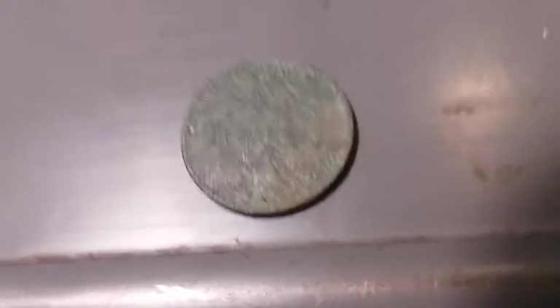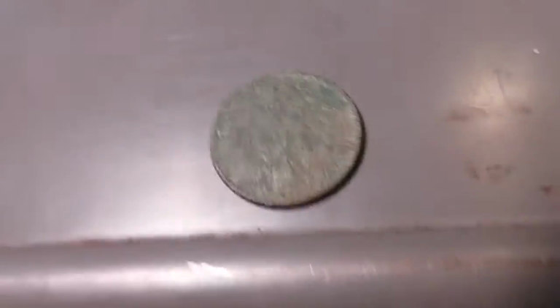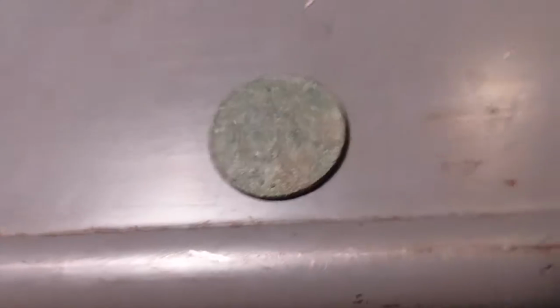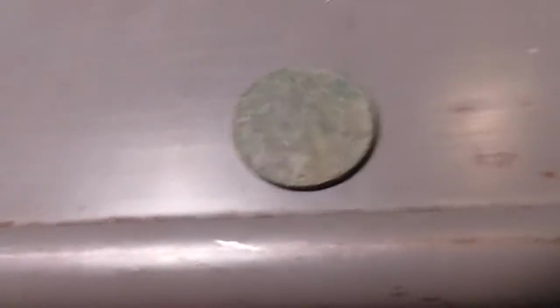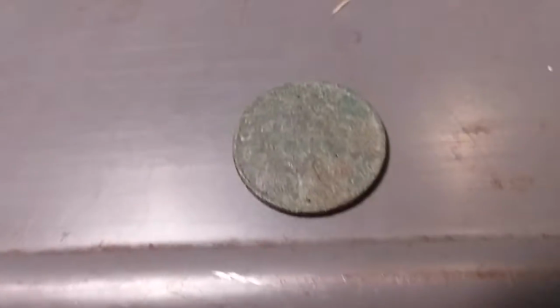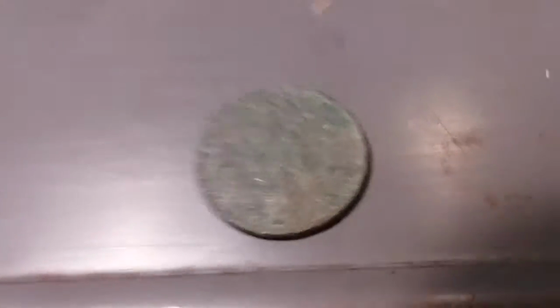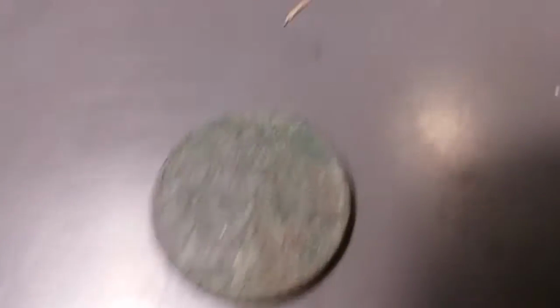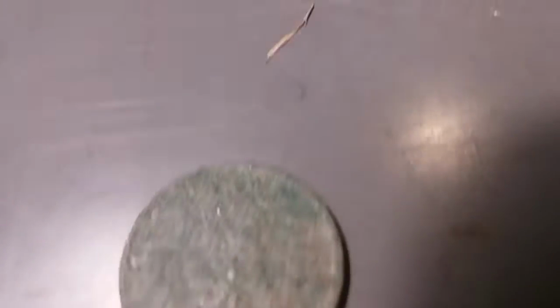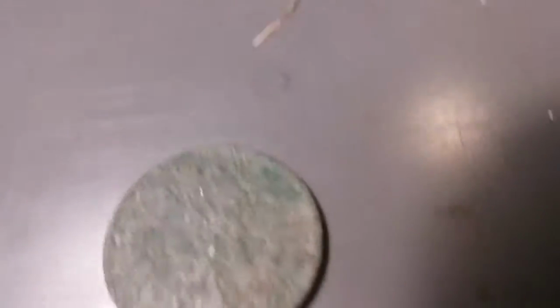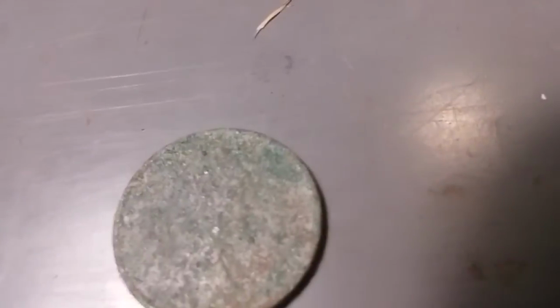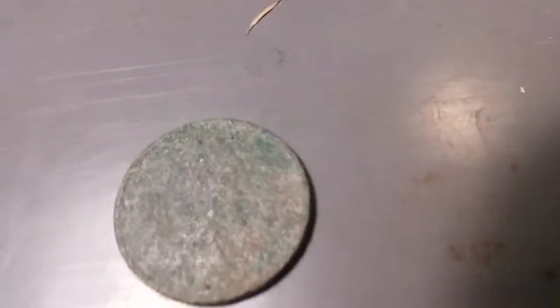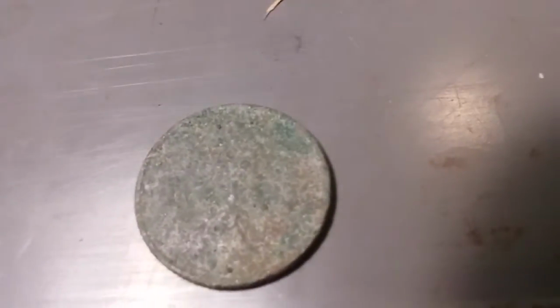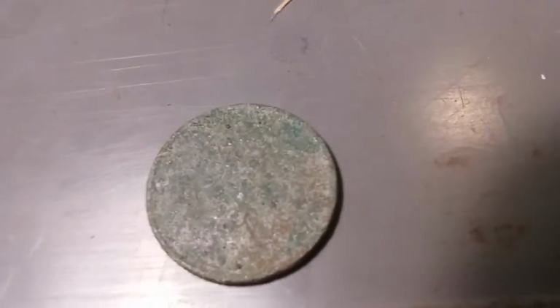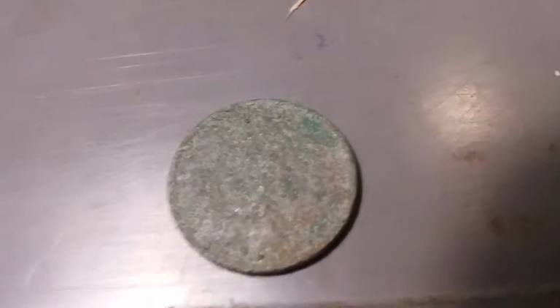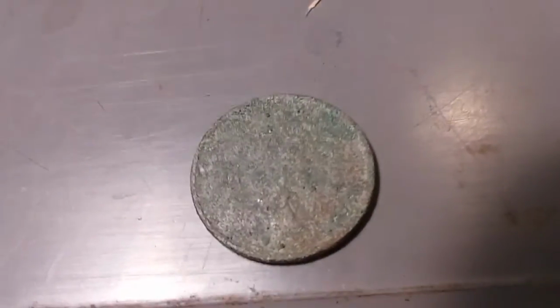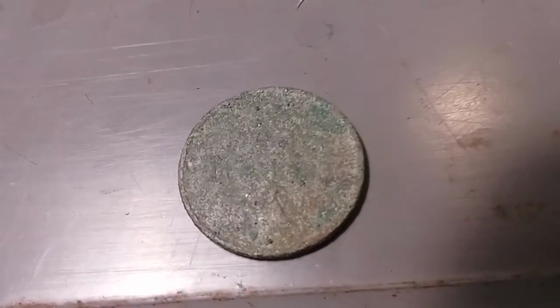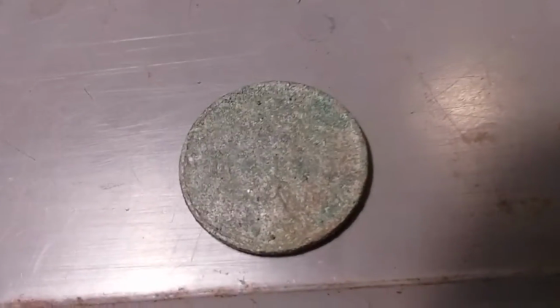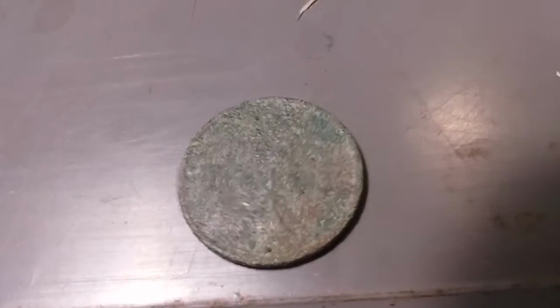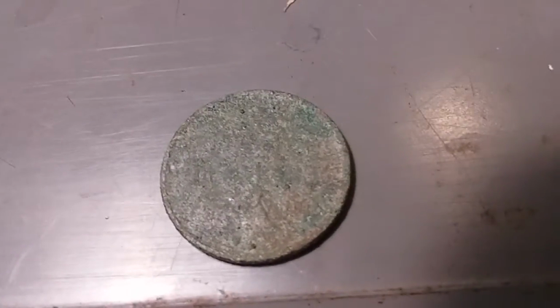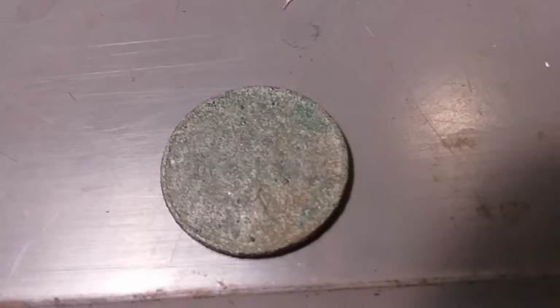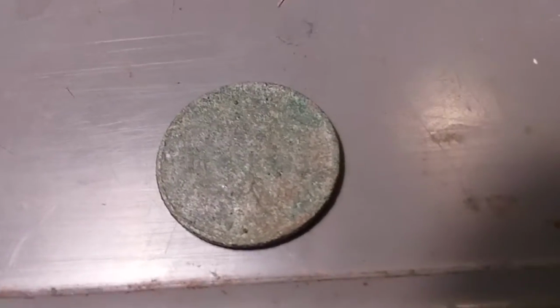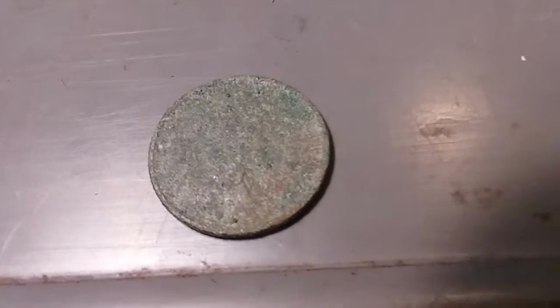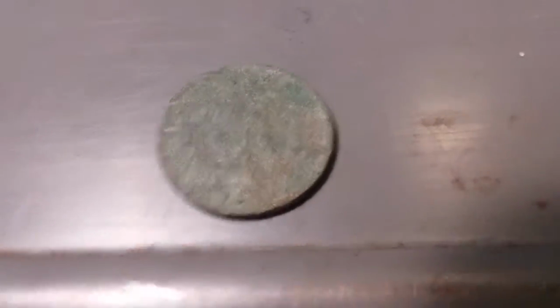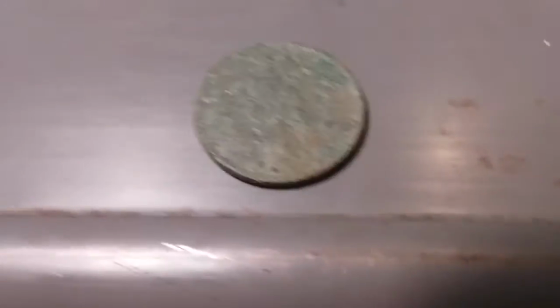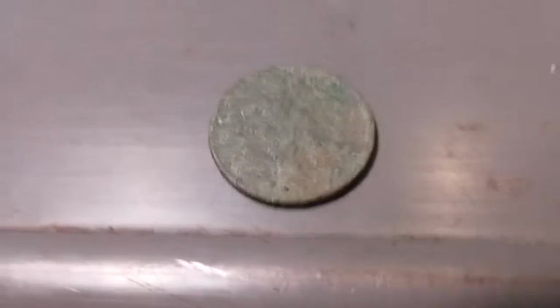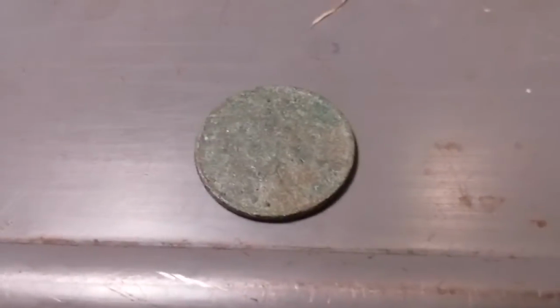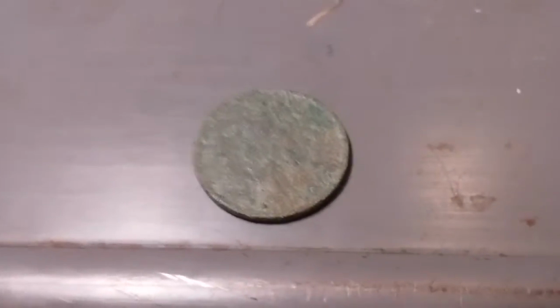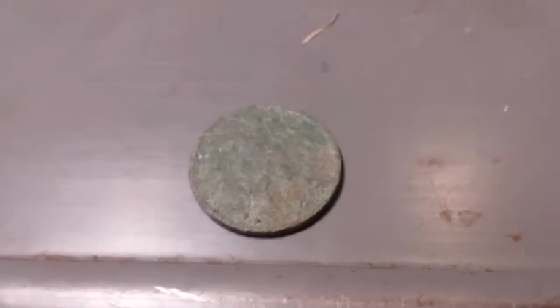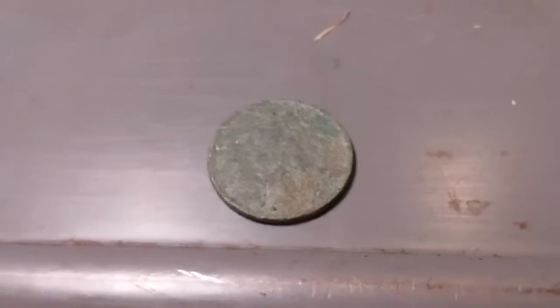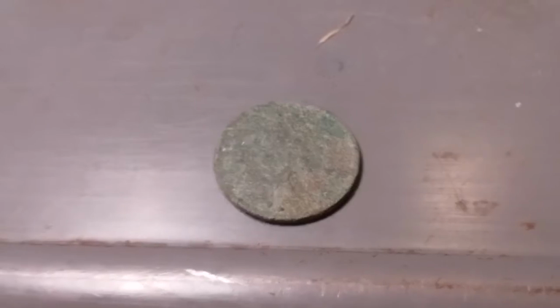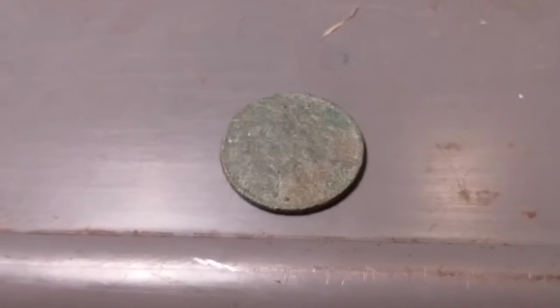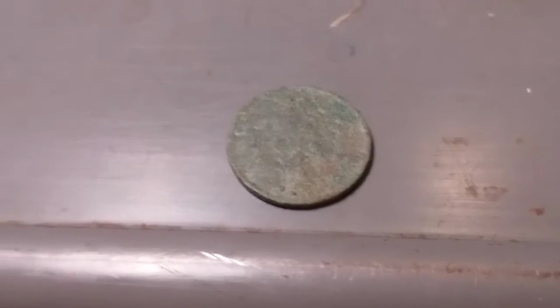100-year-old penny found metal detecting at a beach. Thank you for watching.